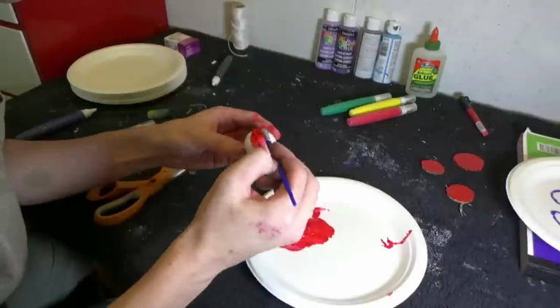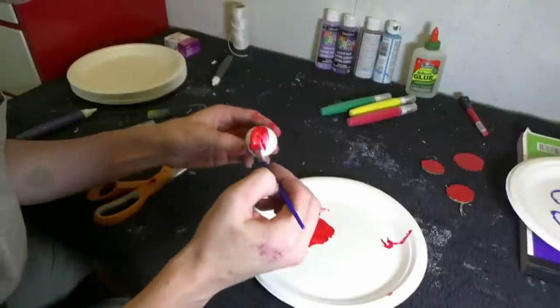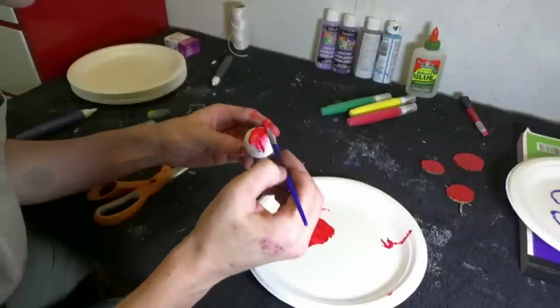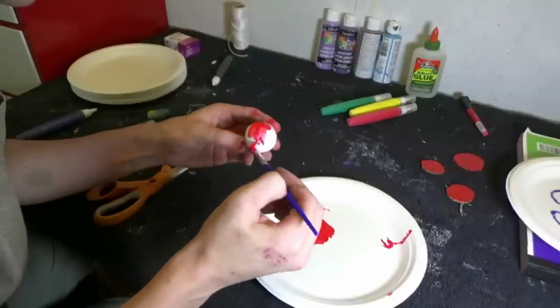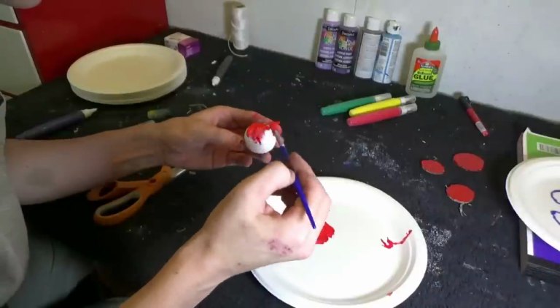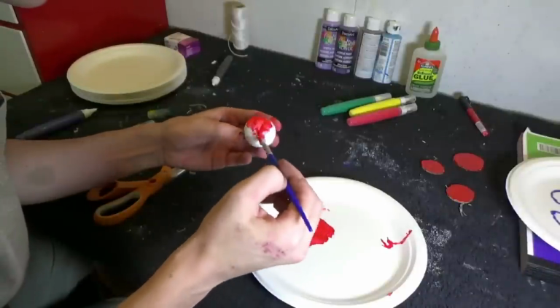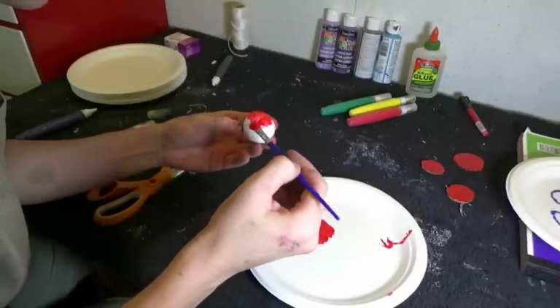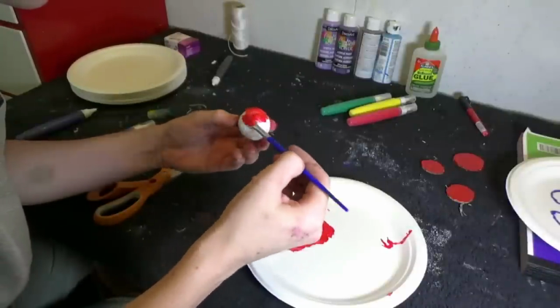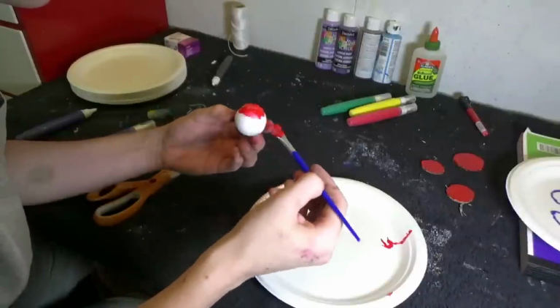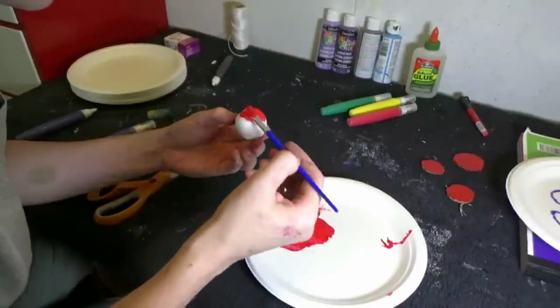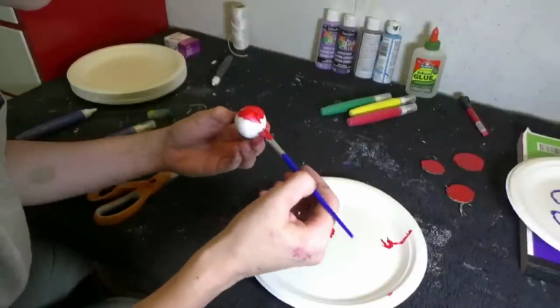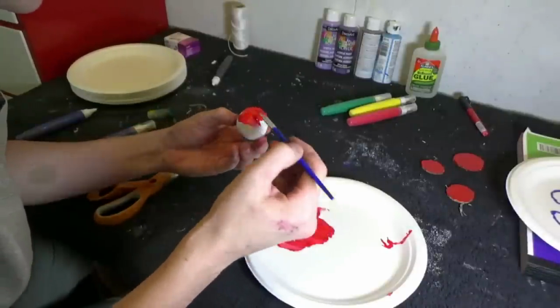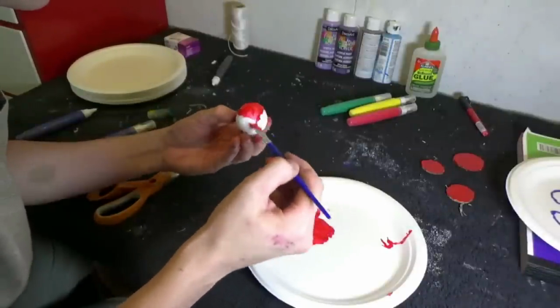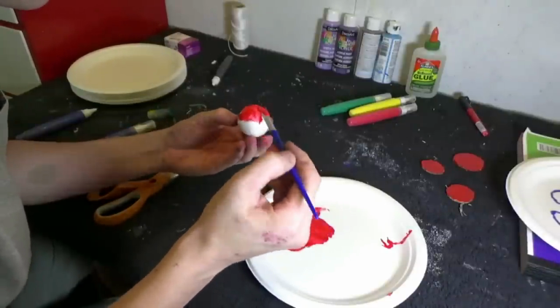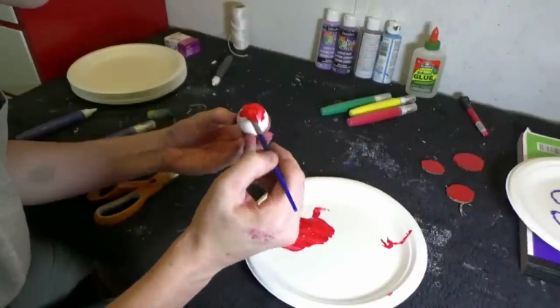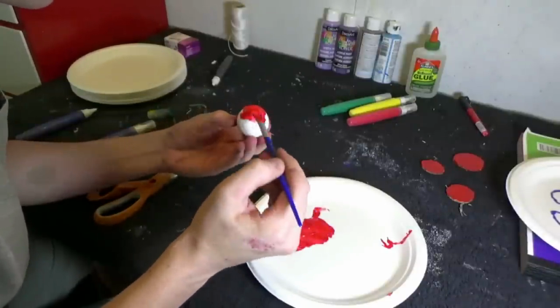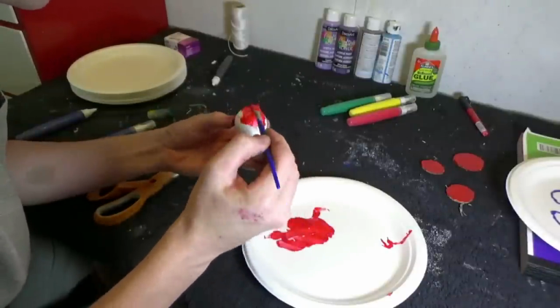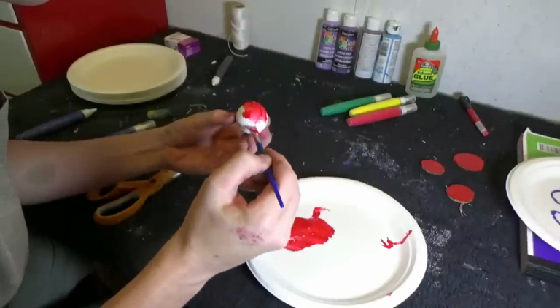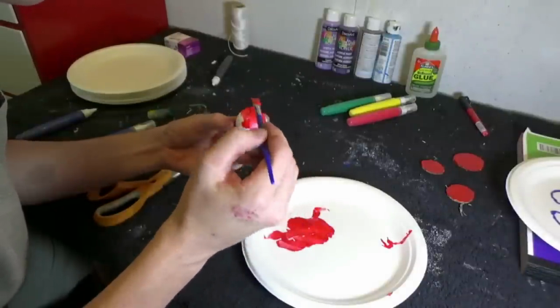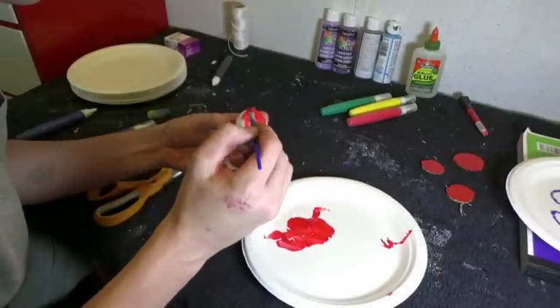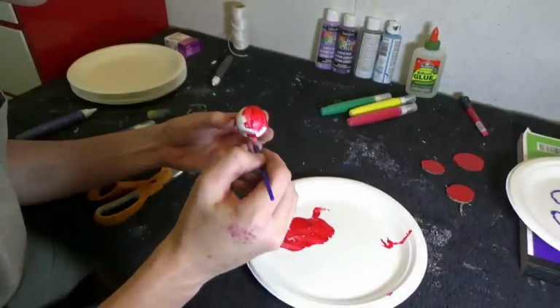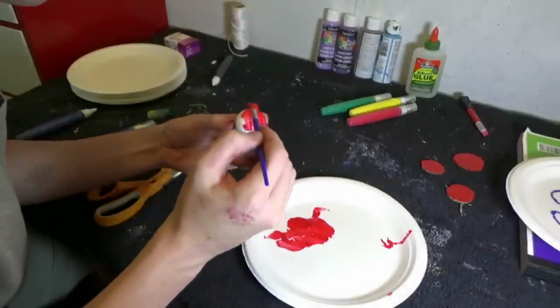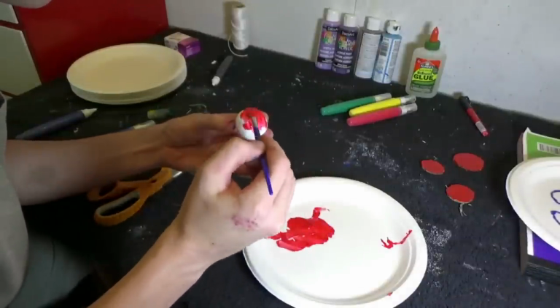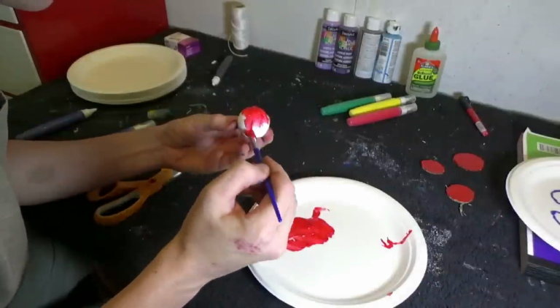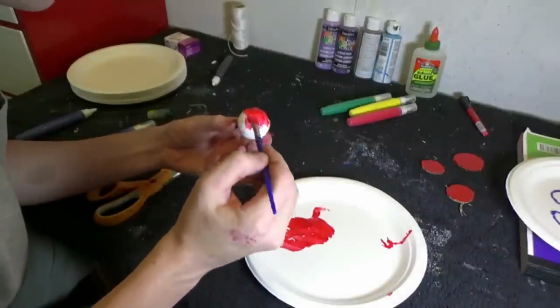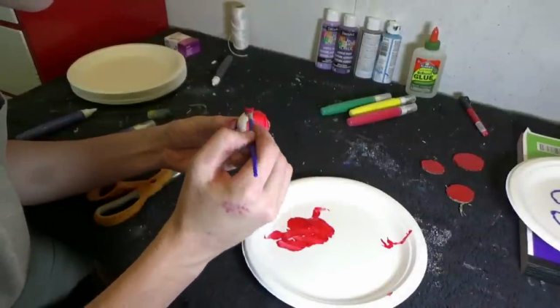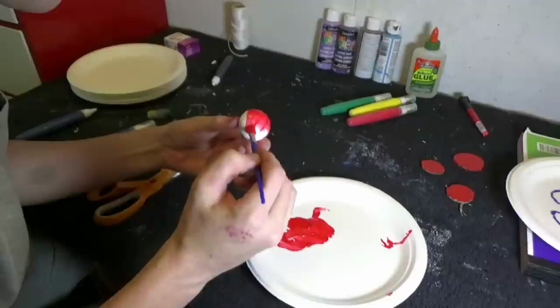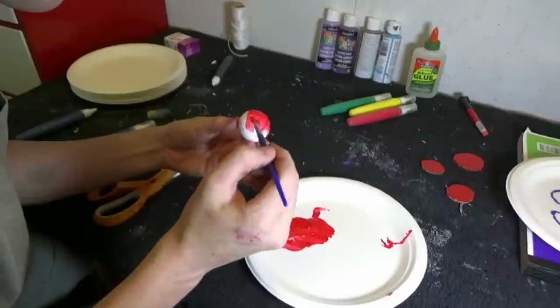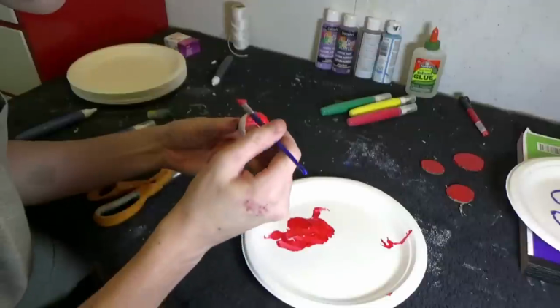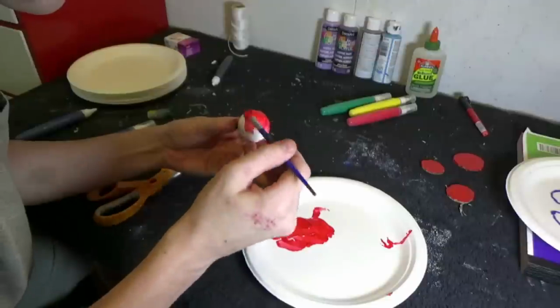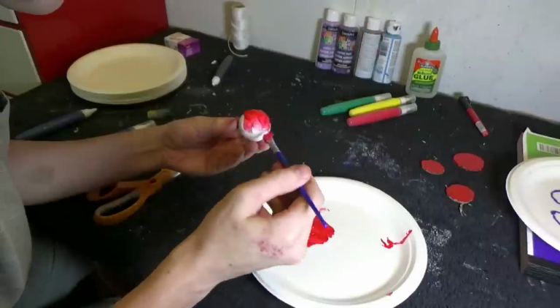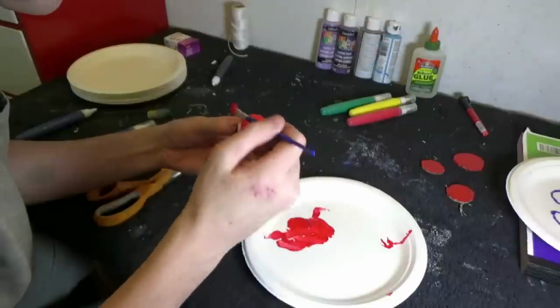Alright, so now let's paint that styrofoam ball red, and we're going to use that as a nose.